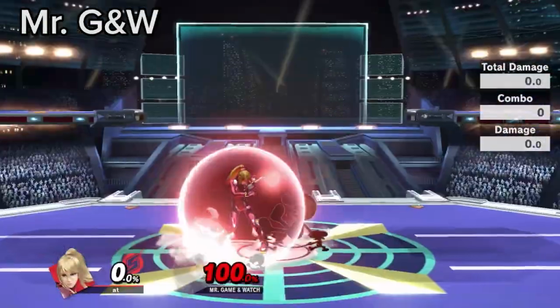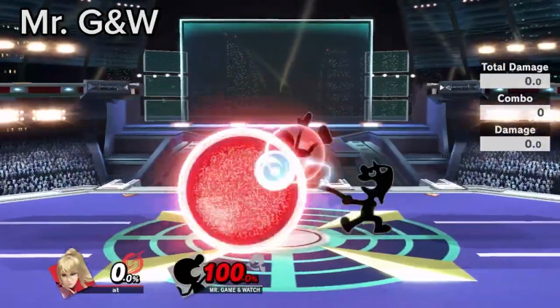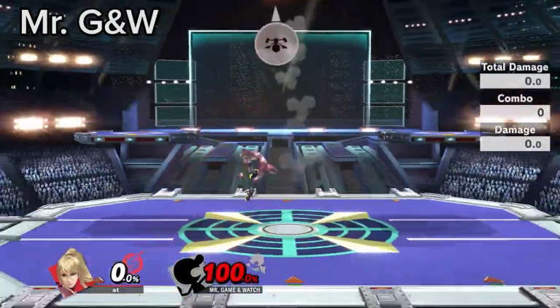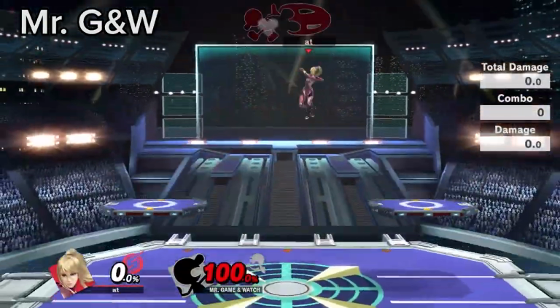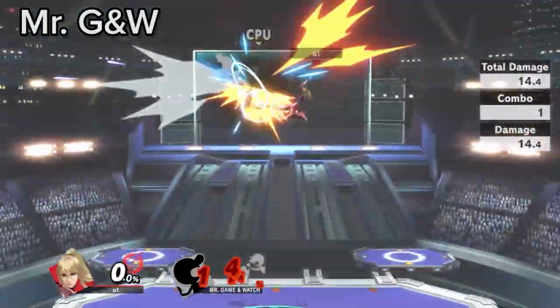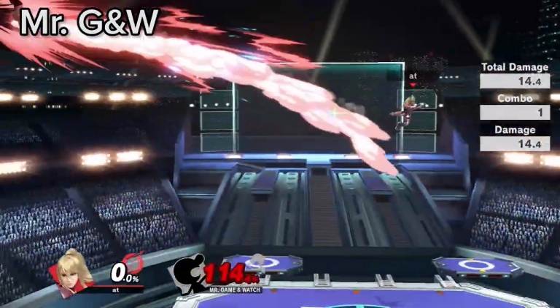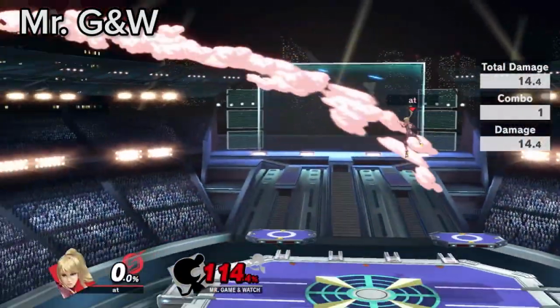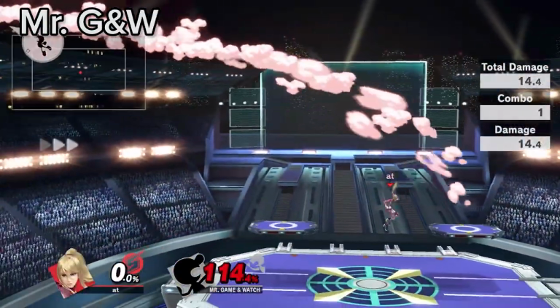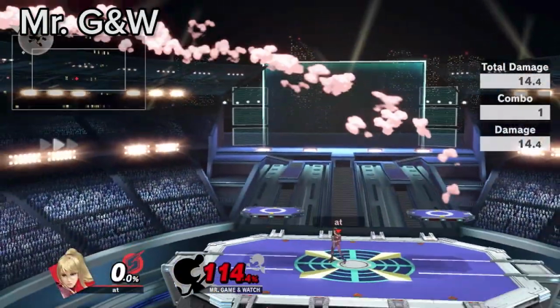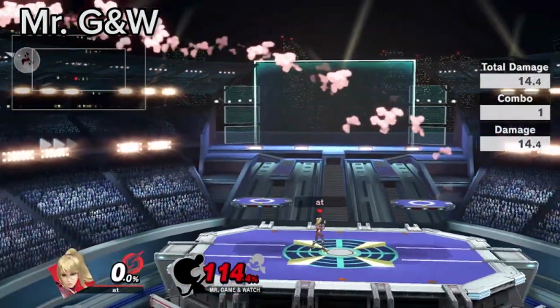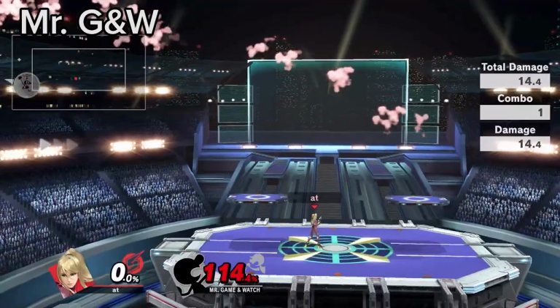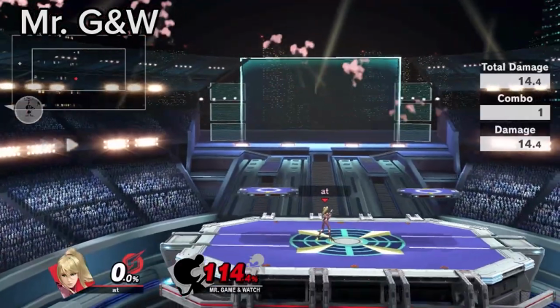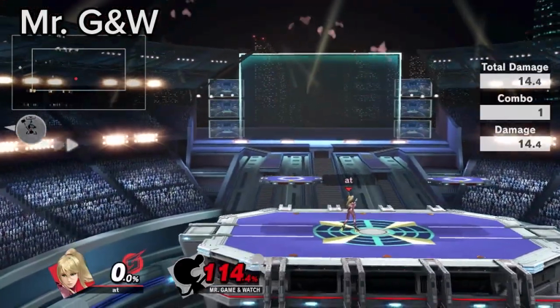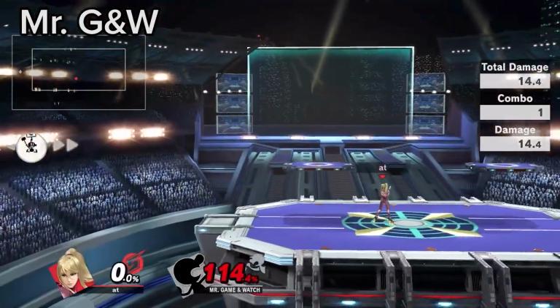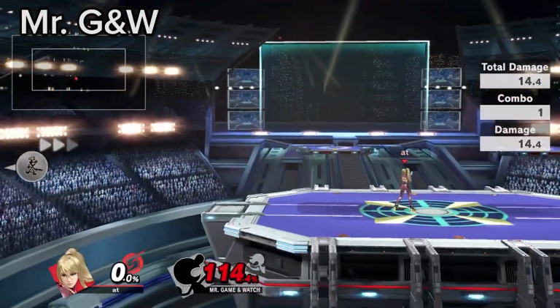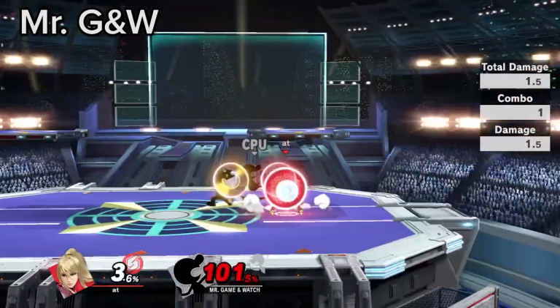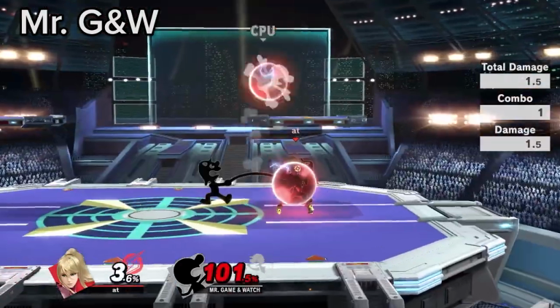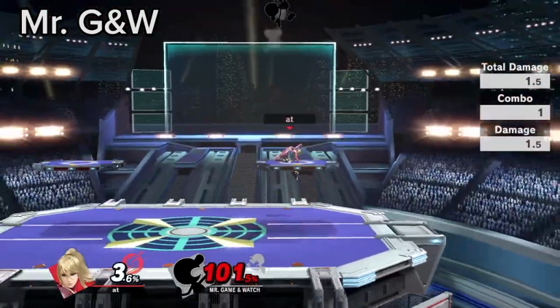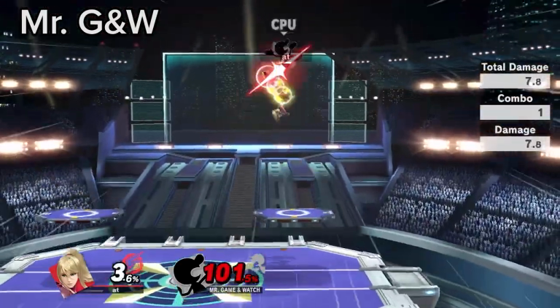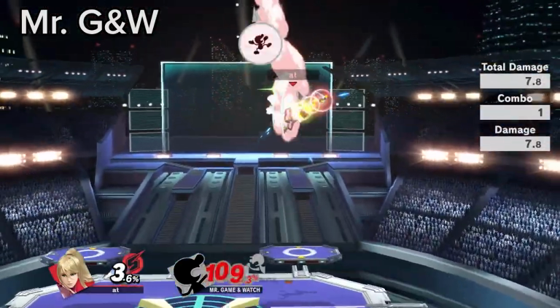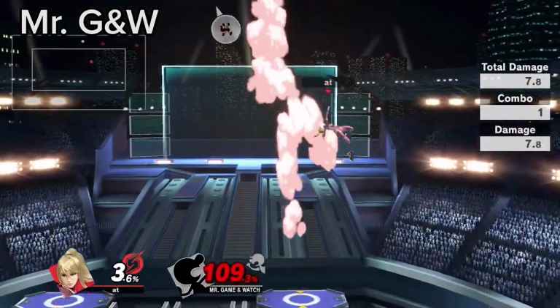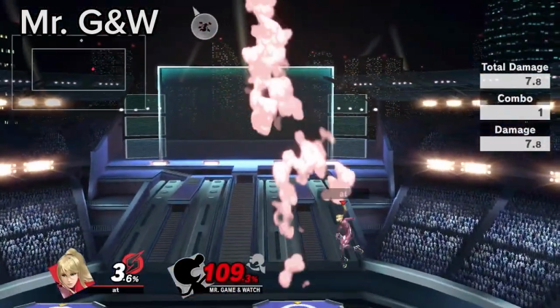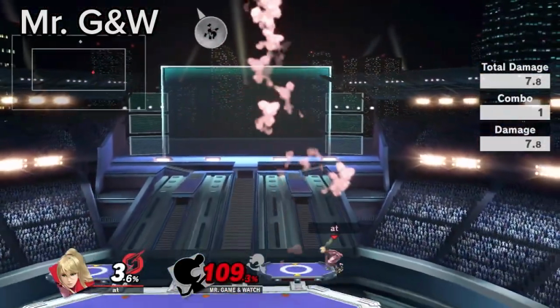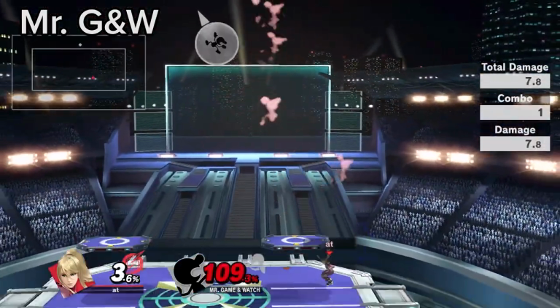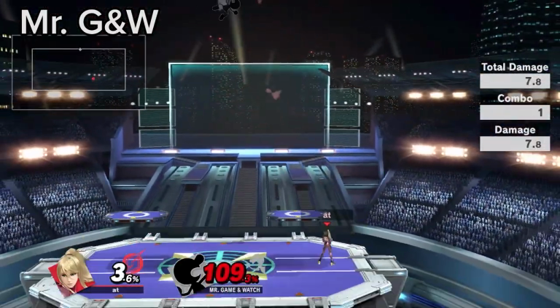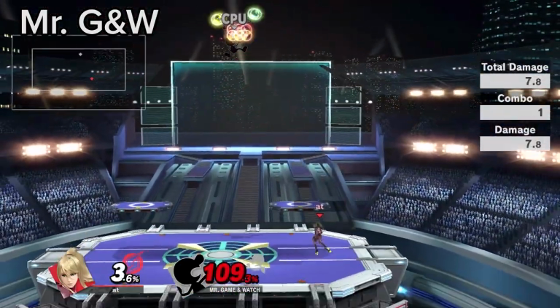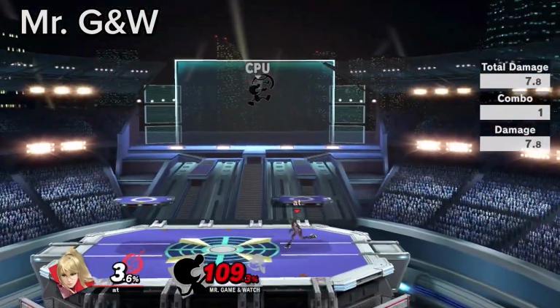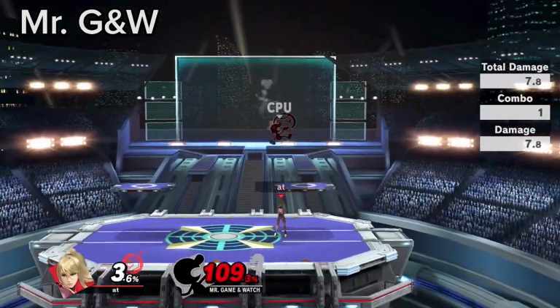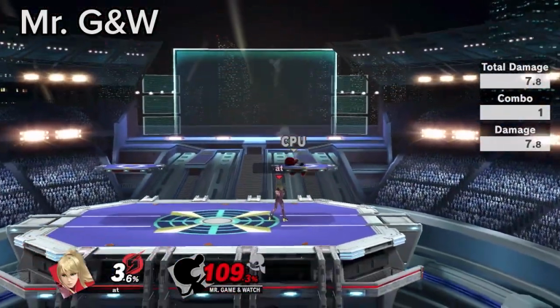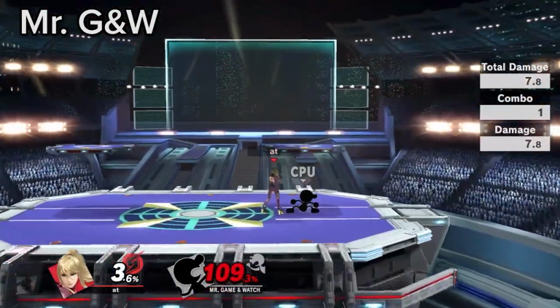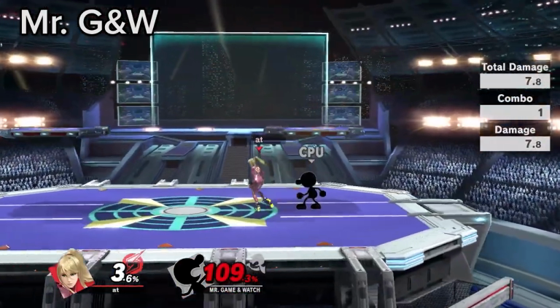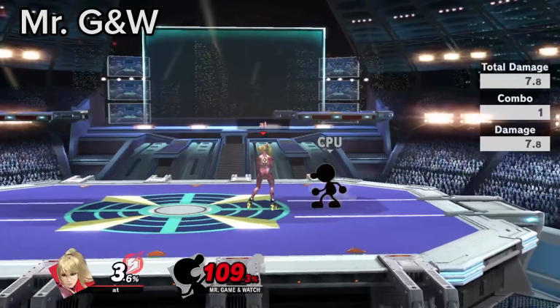Zero Suit is one of the few characters that can consistently punish Game & Watch up B out of shield. It's easiest to do with up air, but you can also get a back air.